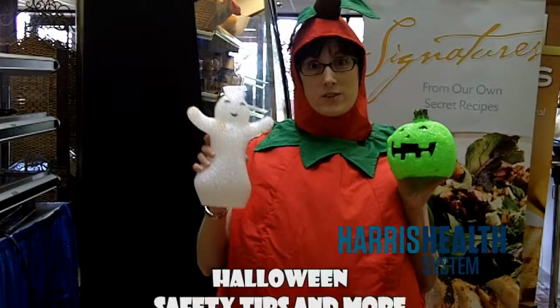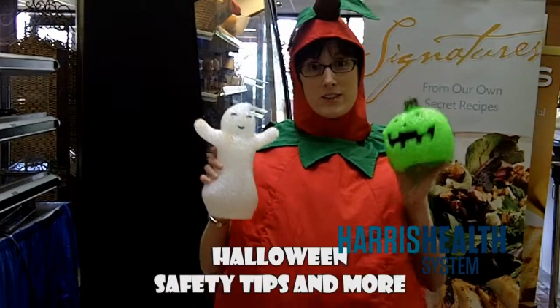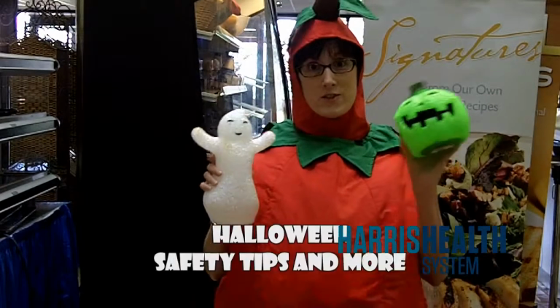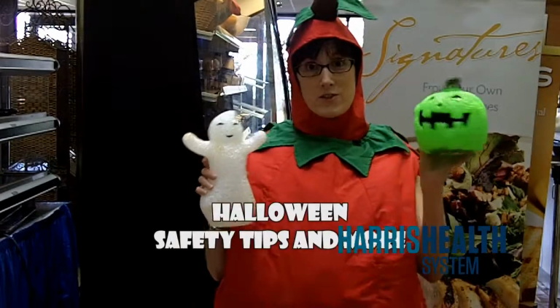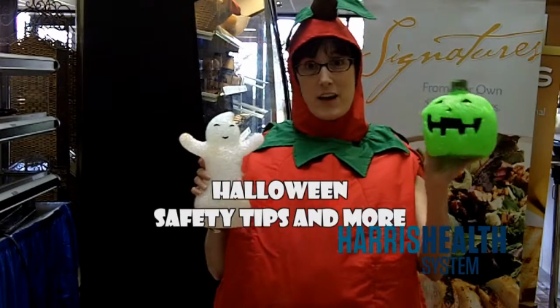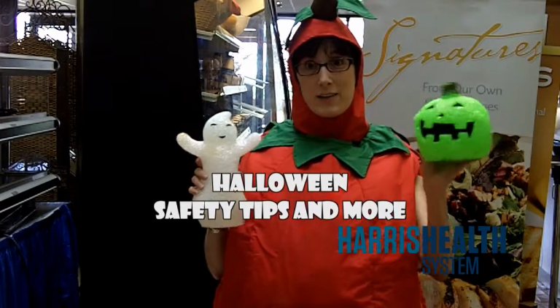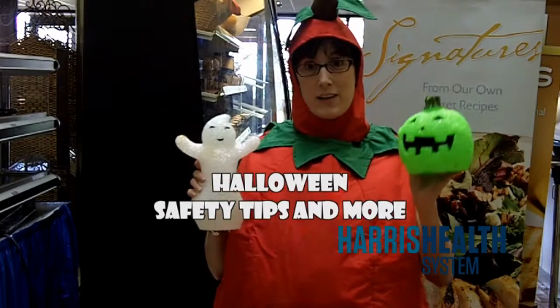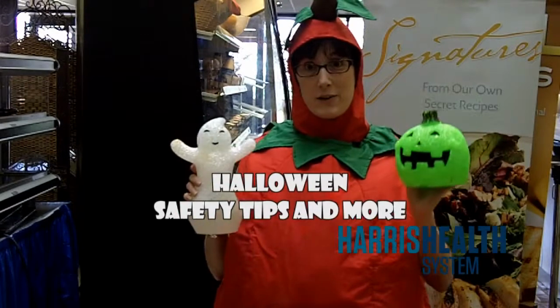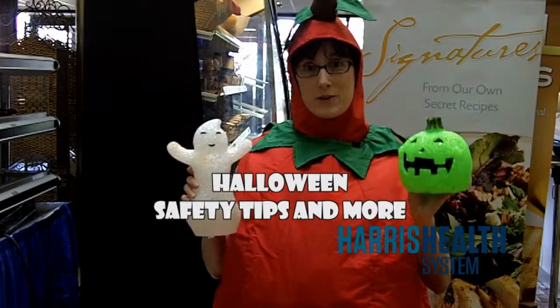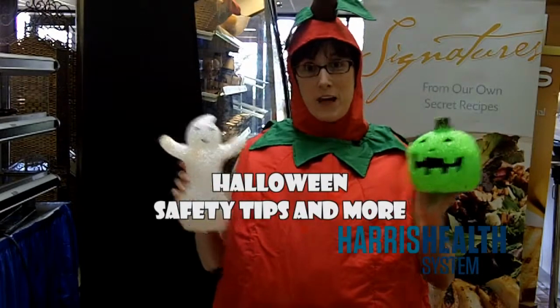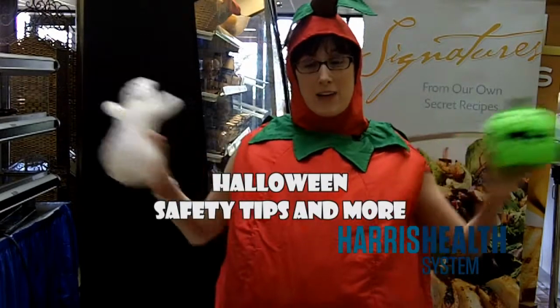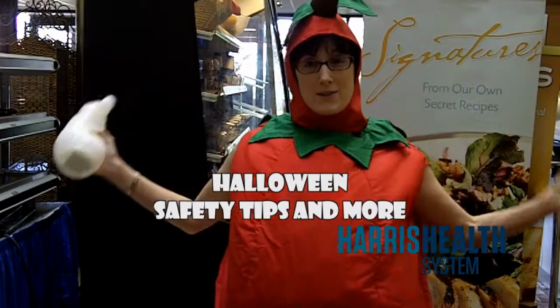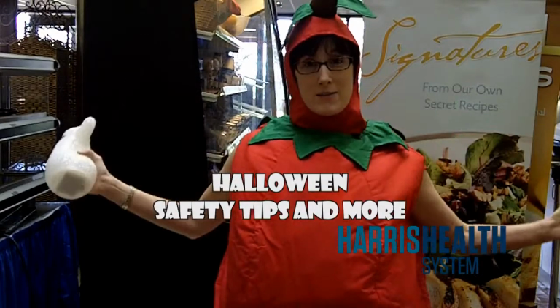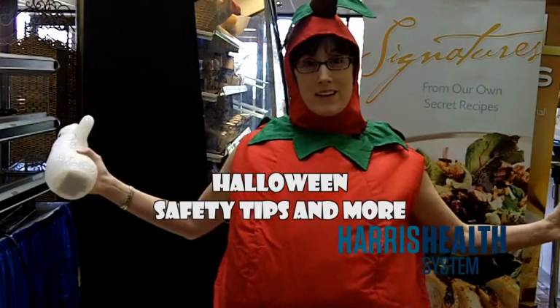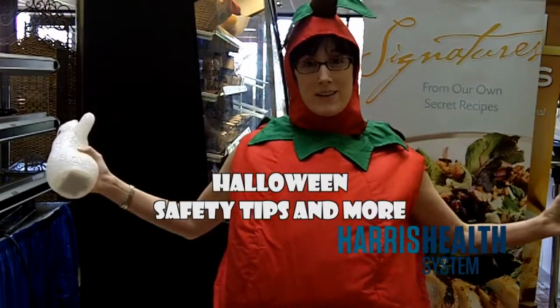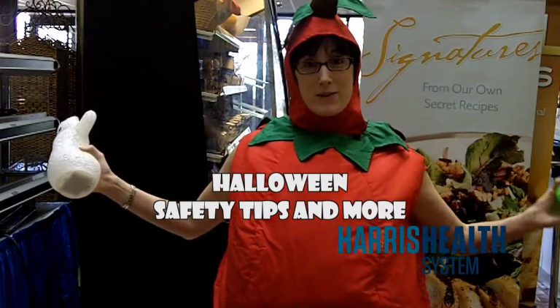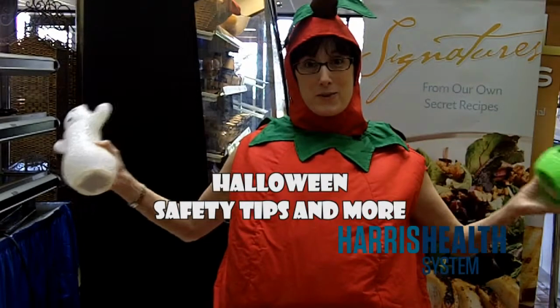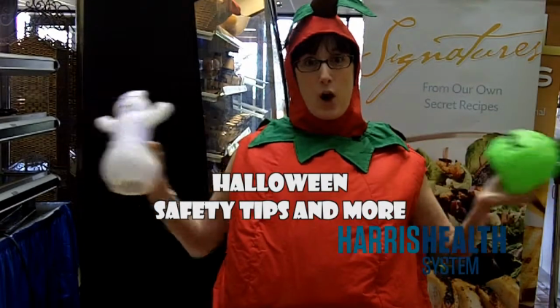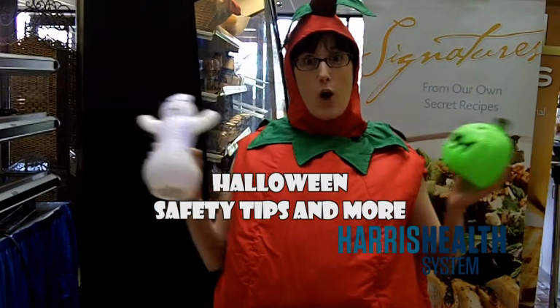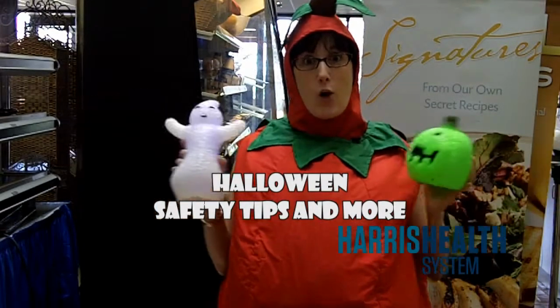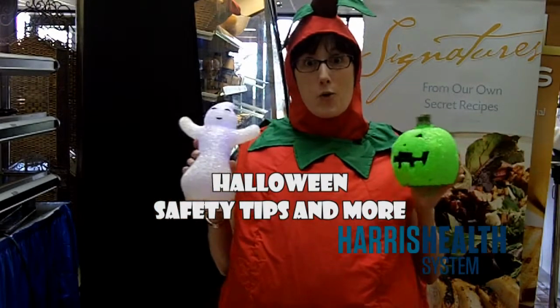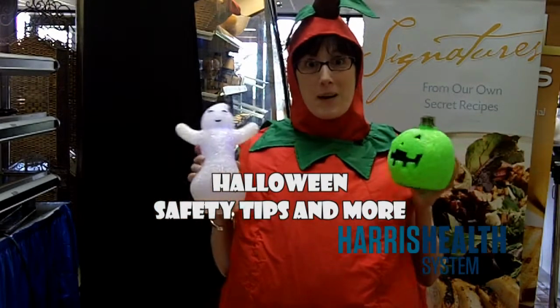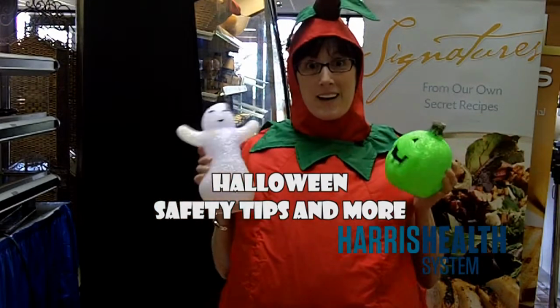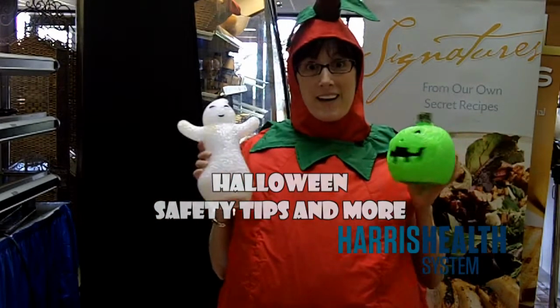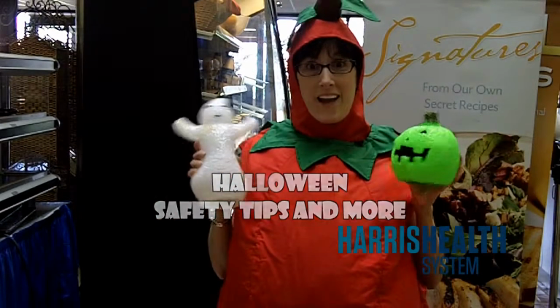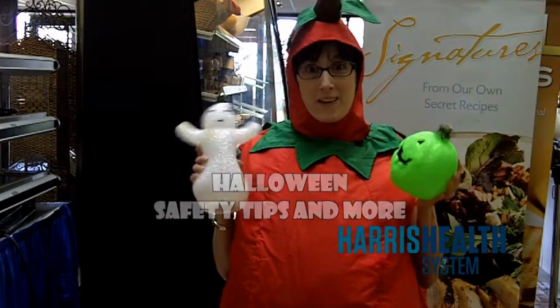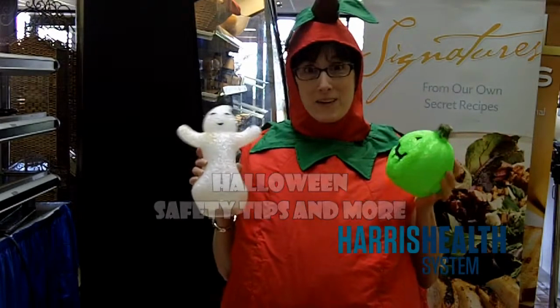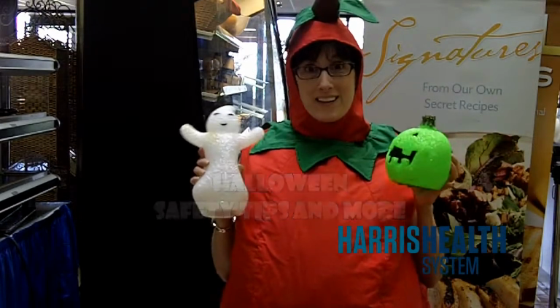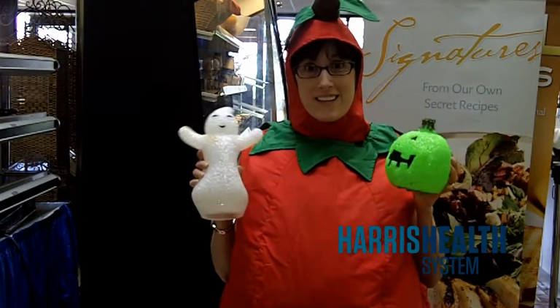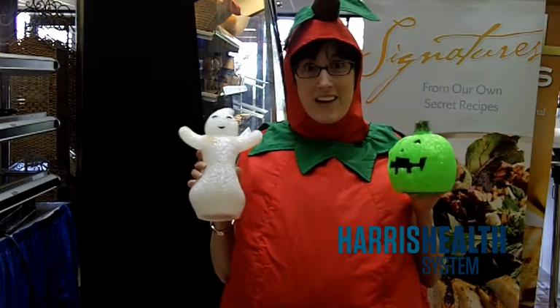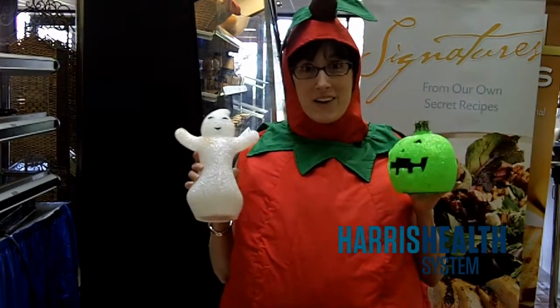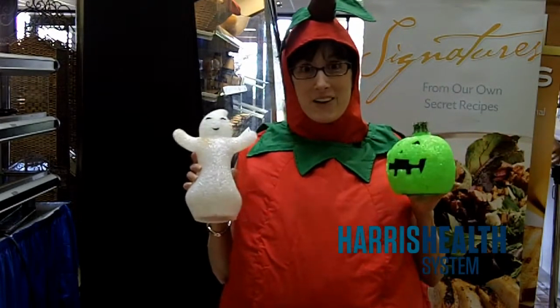Ghosts! Jack-o-lanterns! Tomatoes! Oh my, Halloween is here!